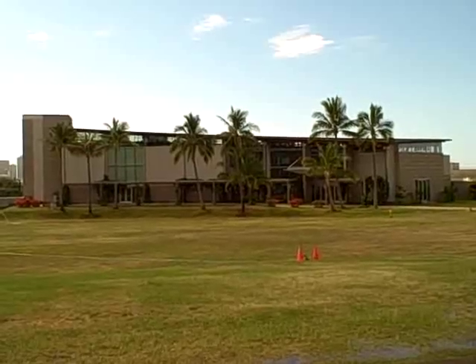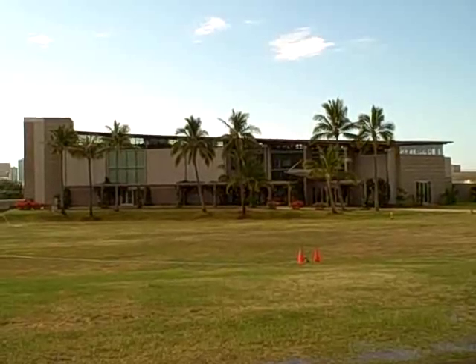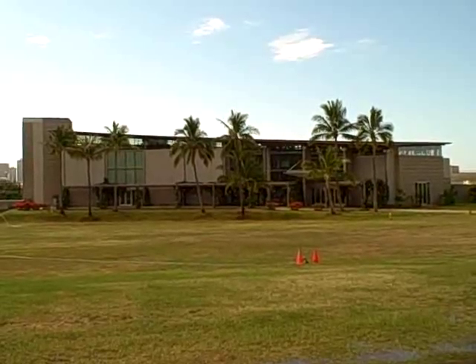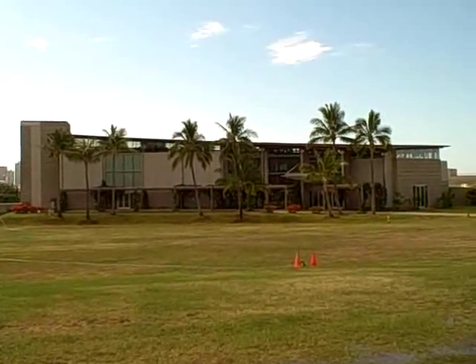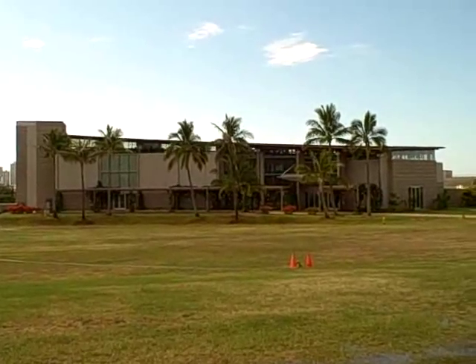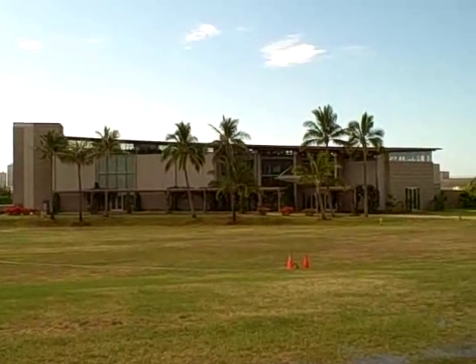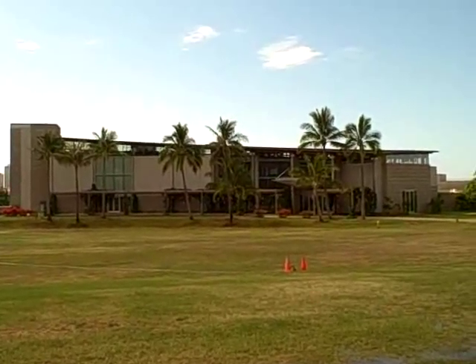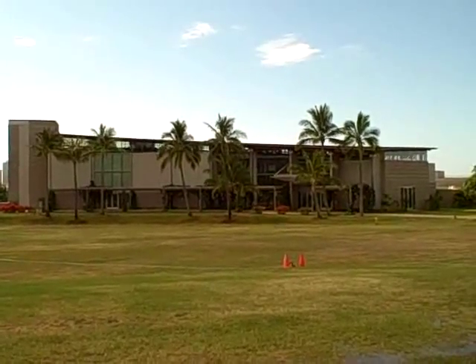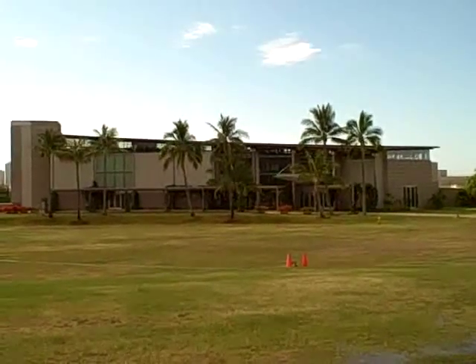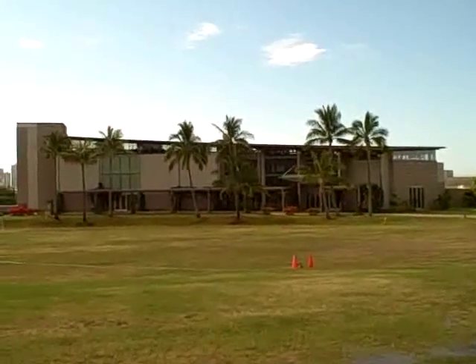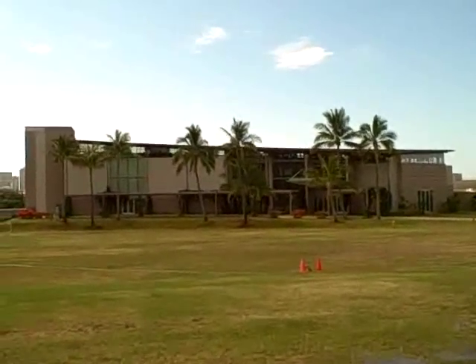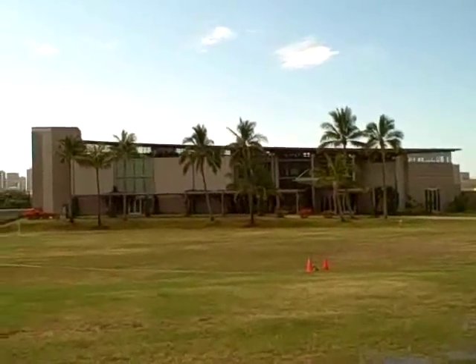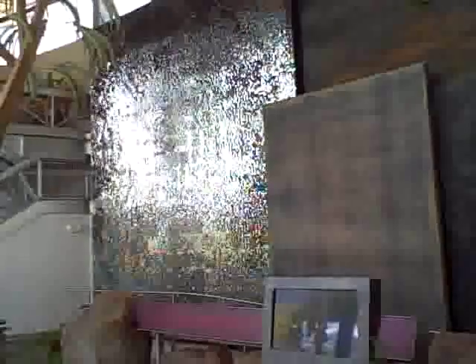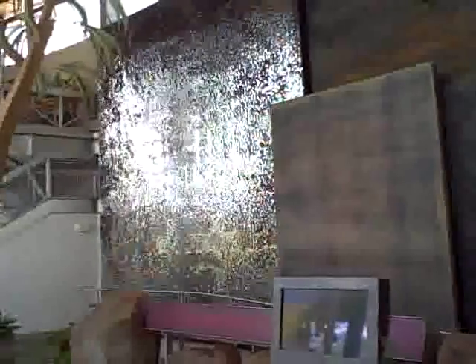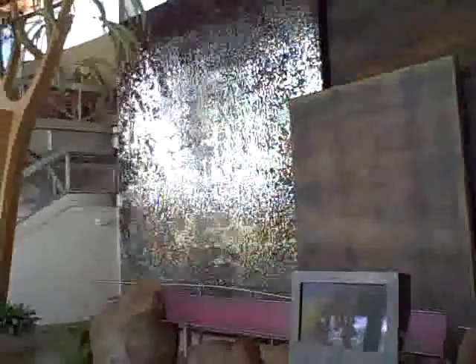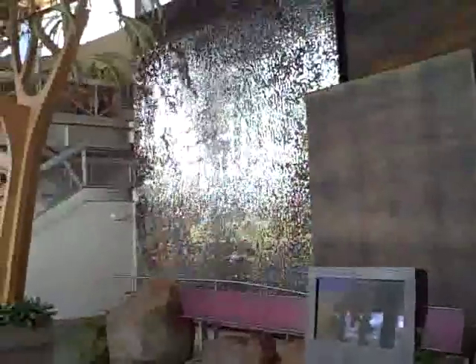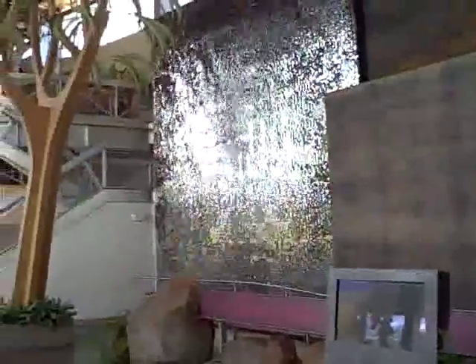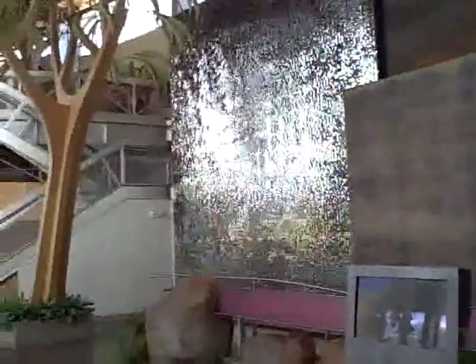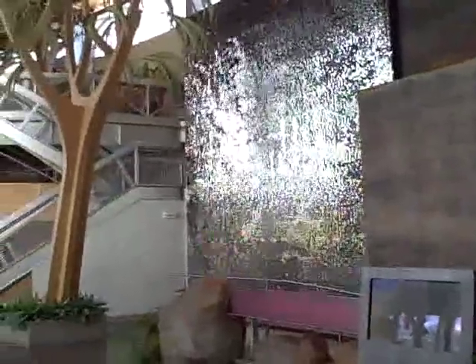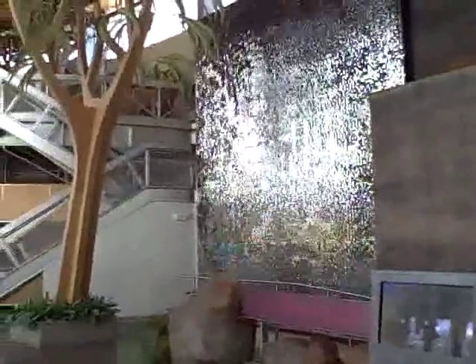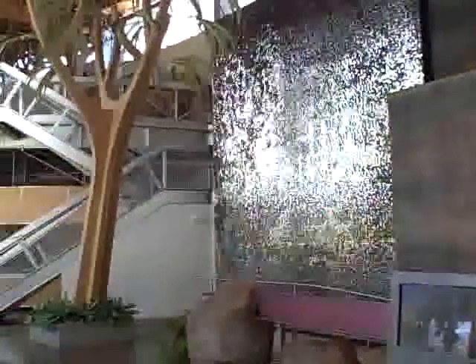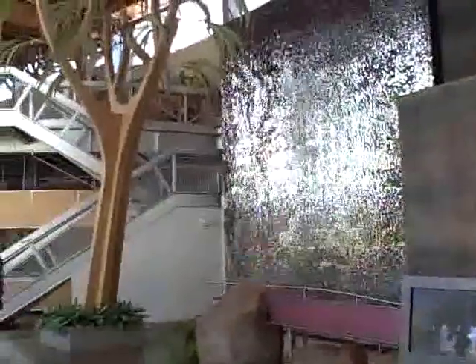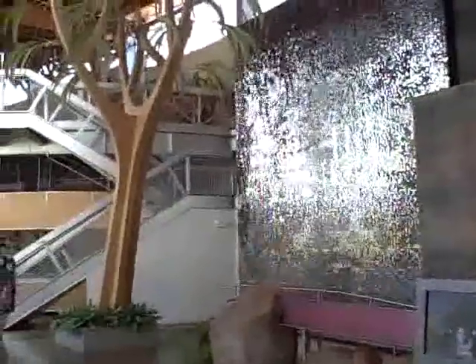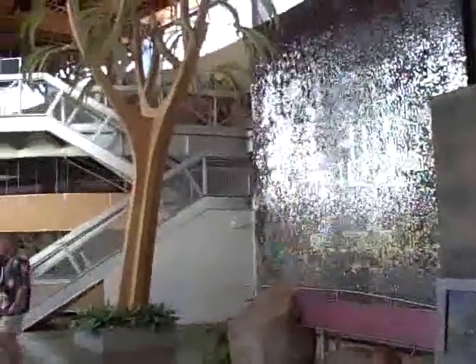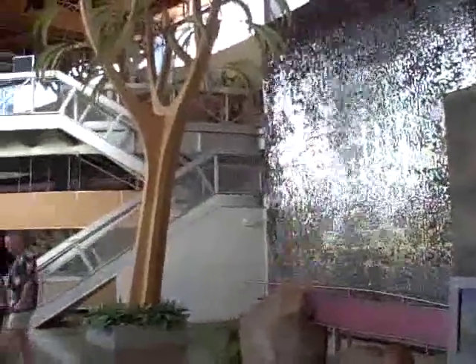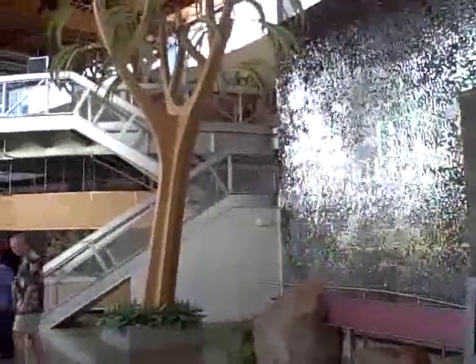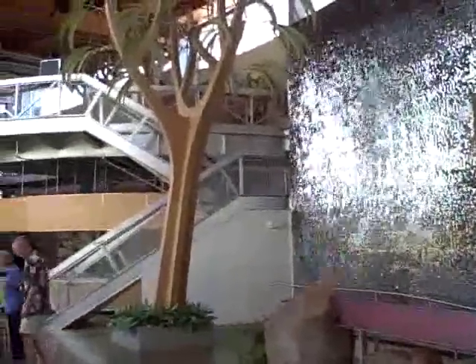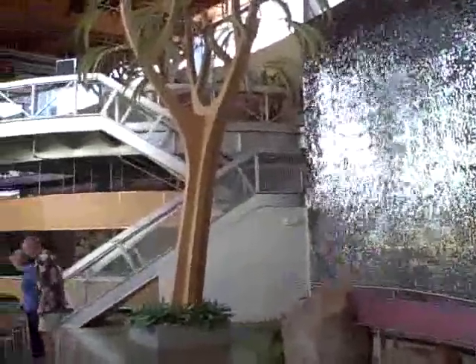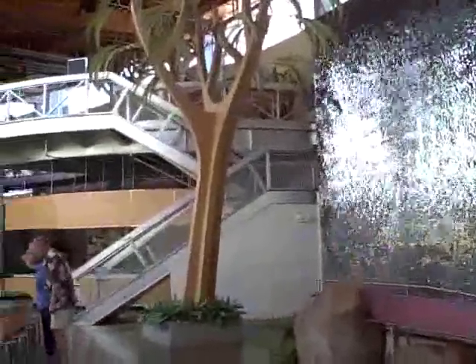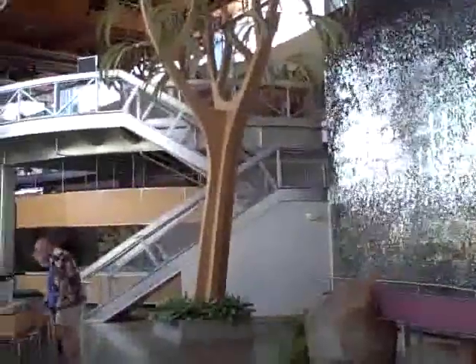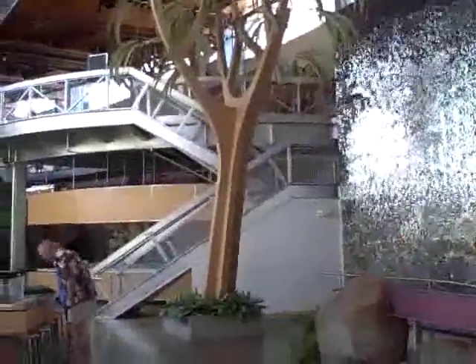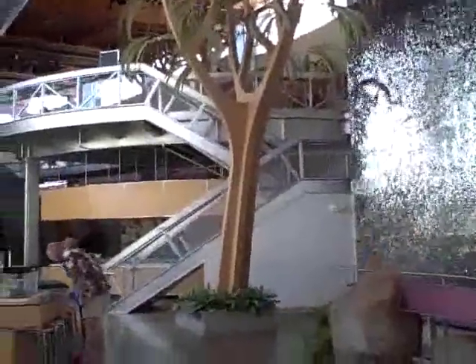The Science Adventure Center focuses on the geology and geography of Hawaii, volcanoes, plants, and animals.